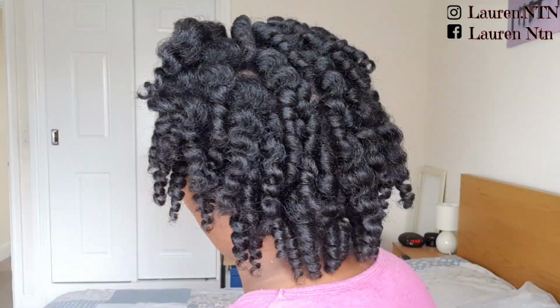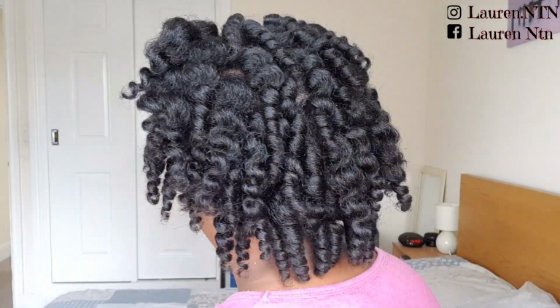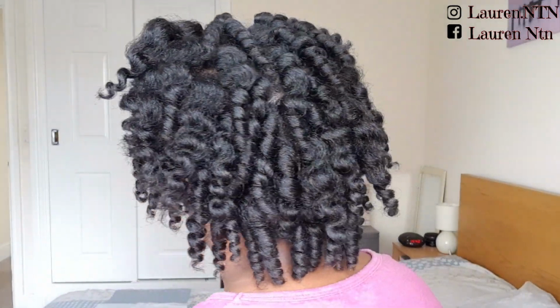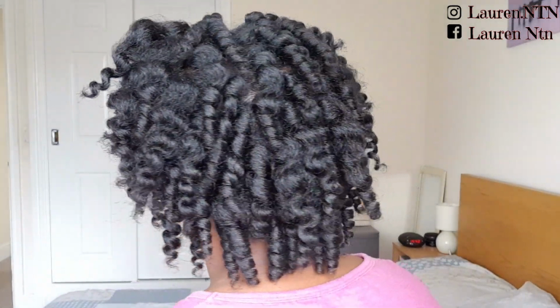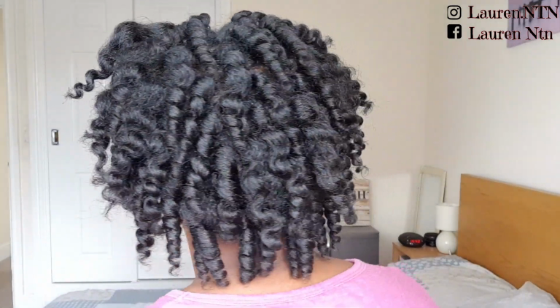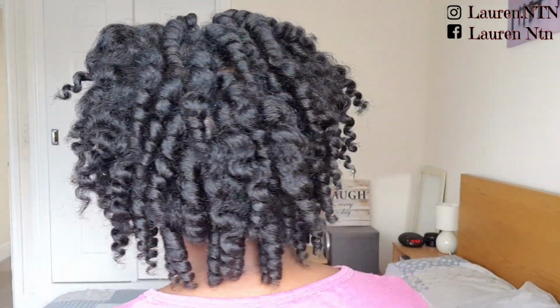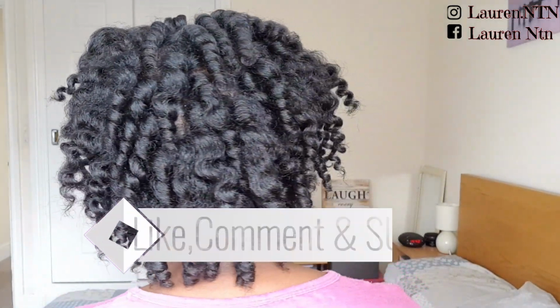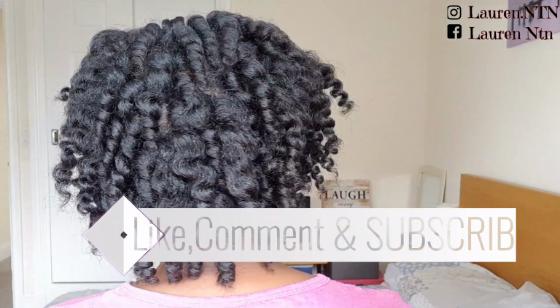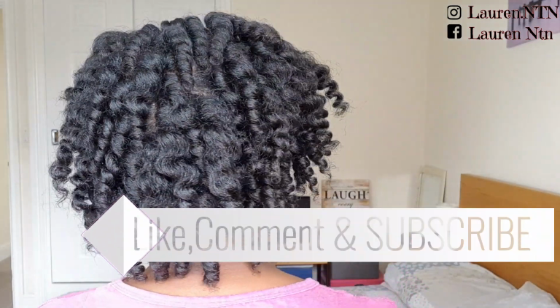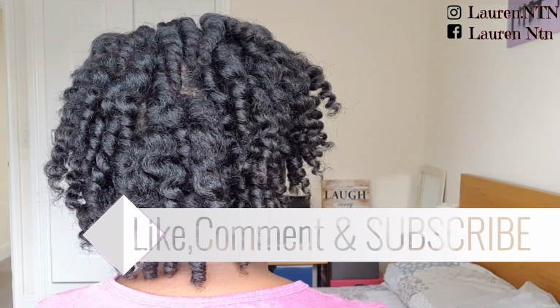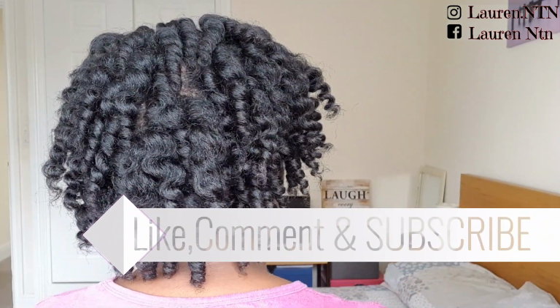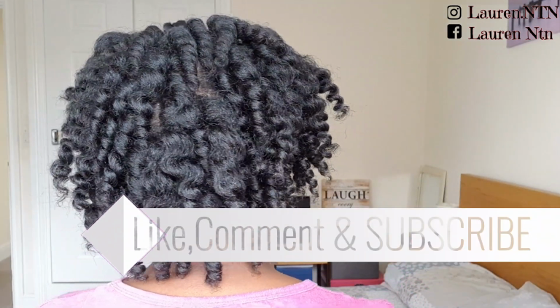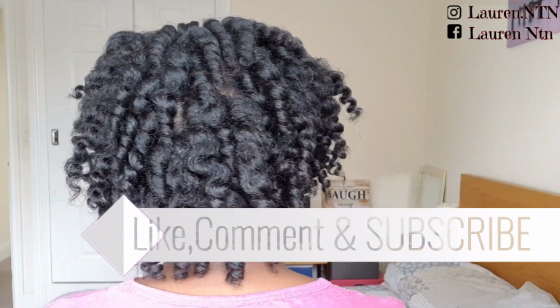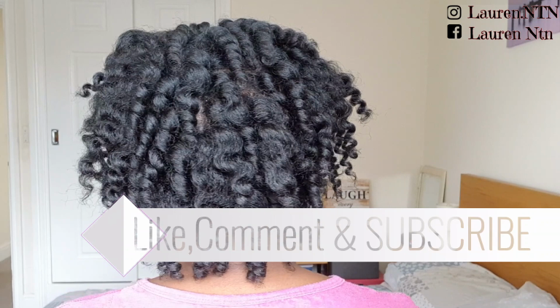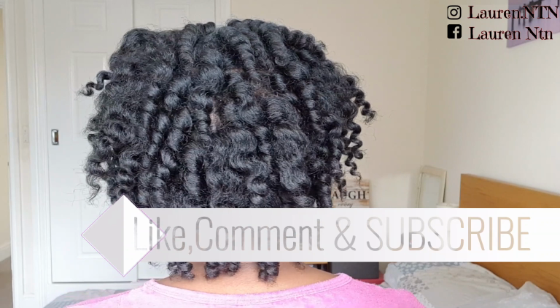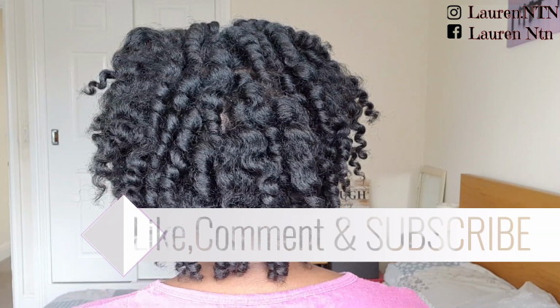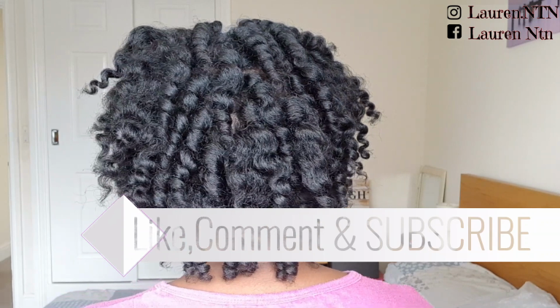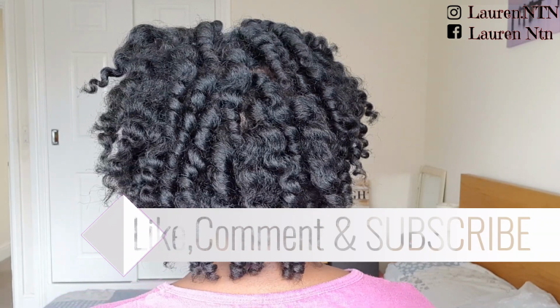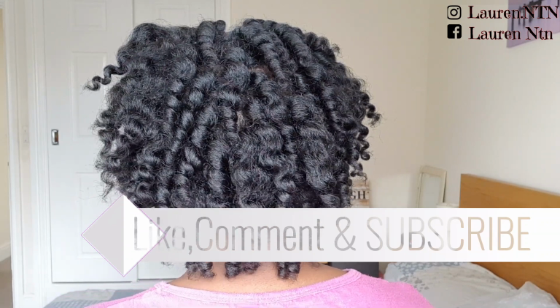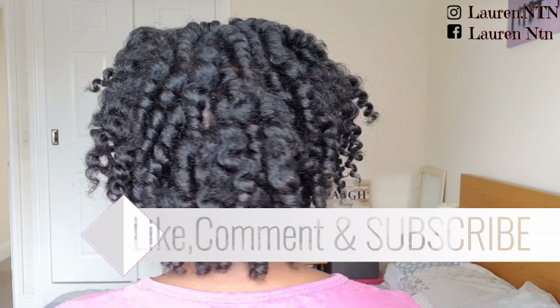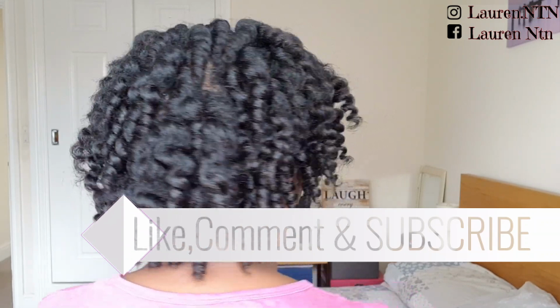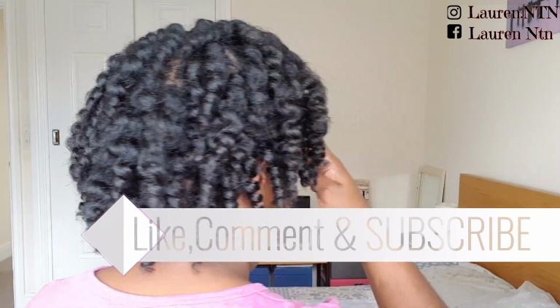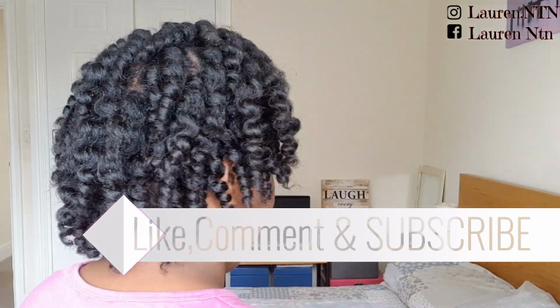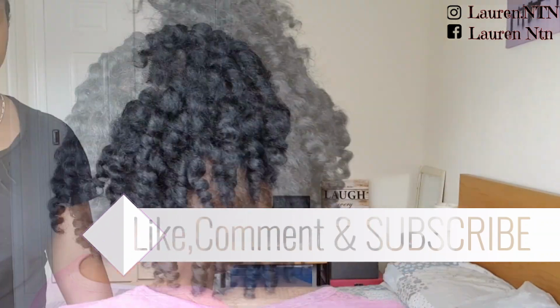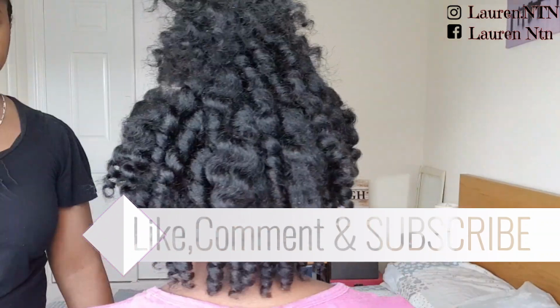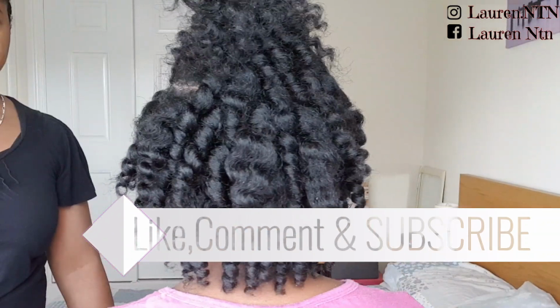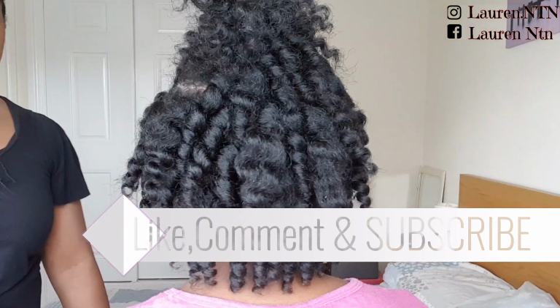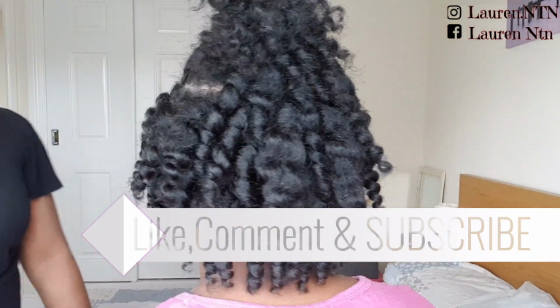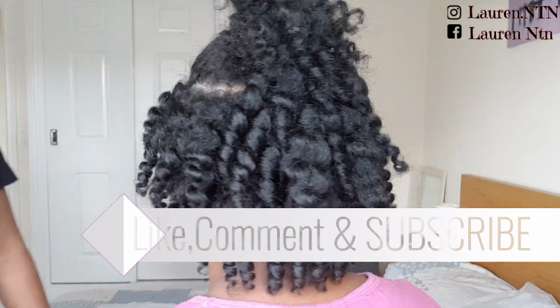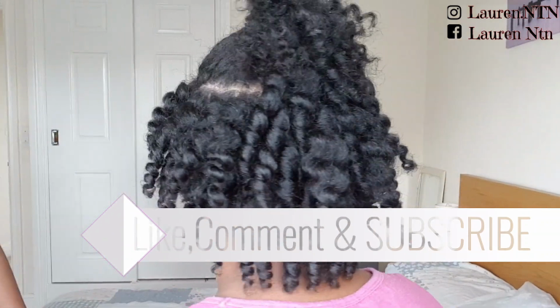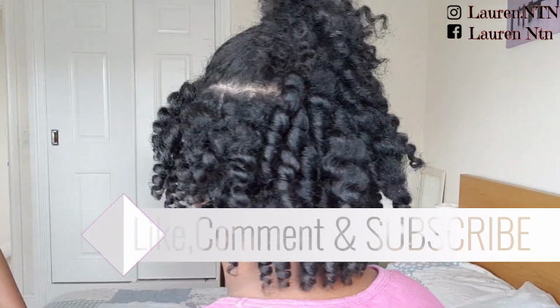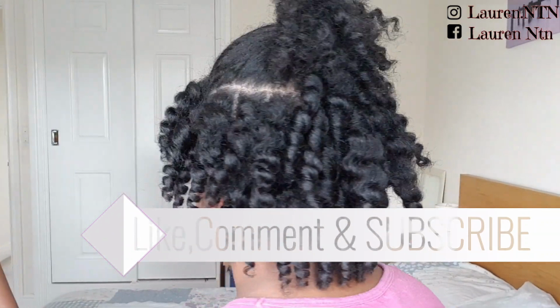I hope you enjoyed the video. Please like, comment, subscribe and I'll see you in my next video.